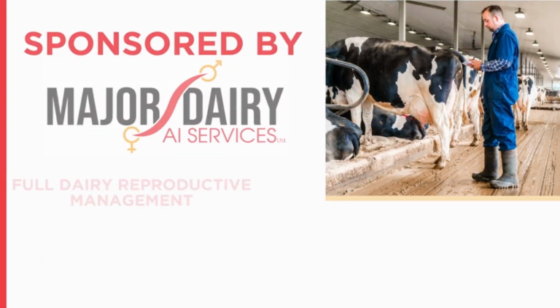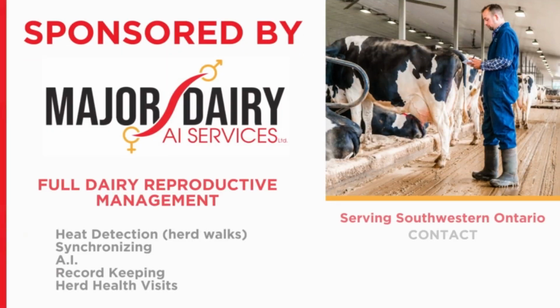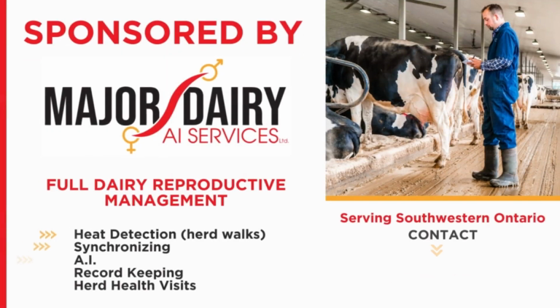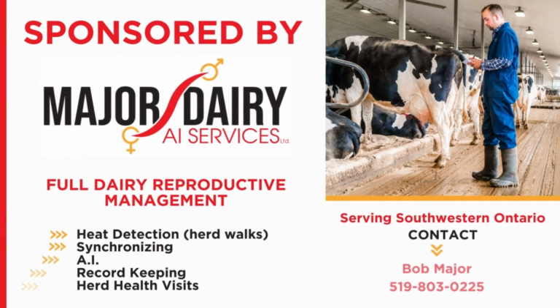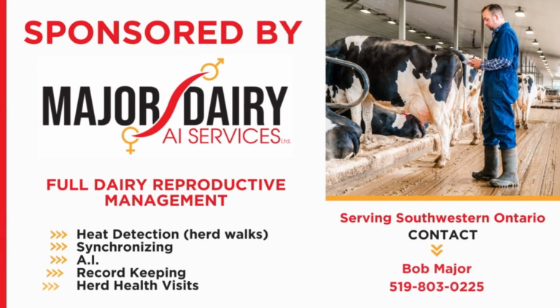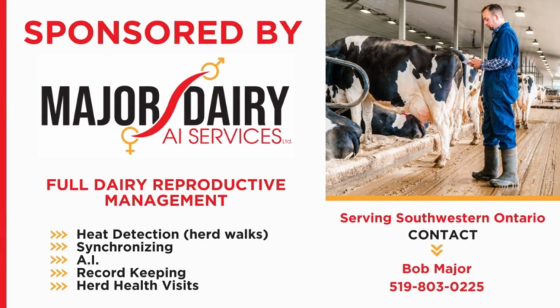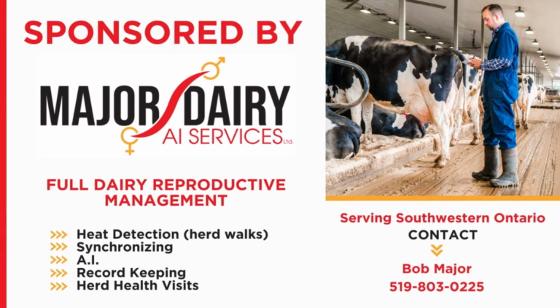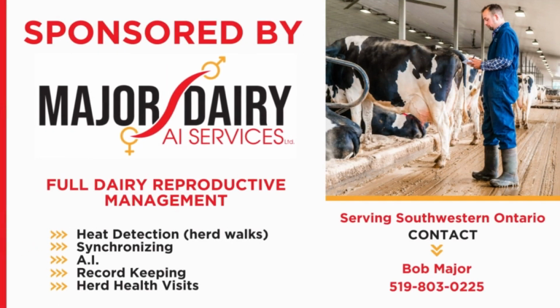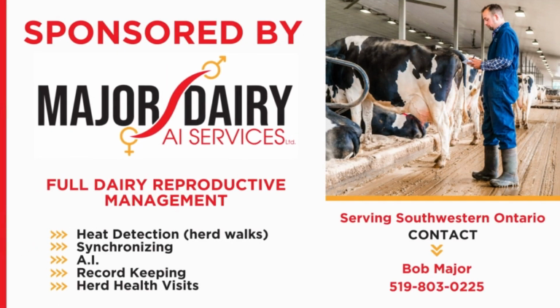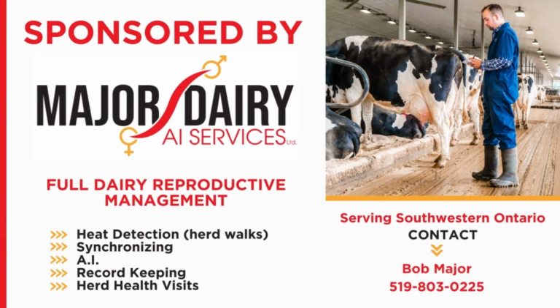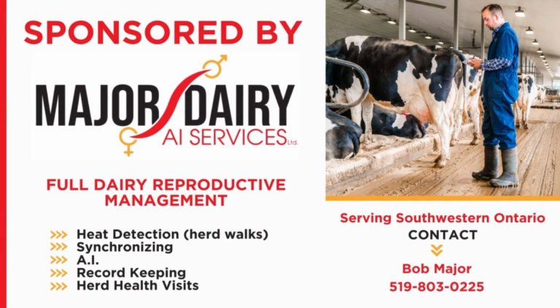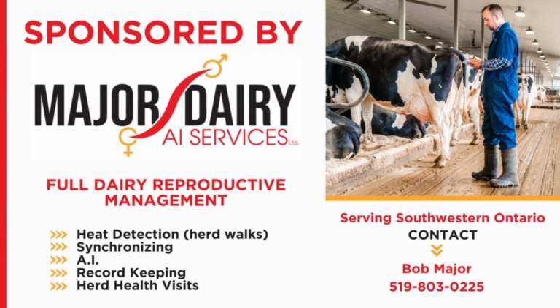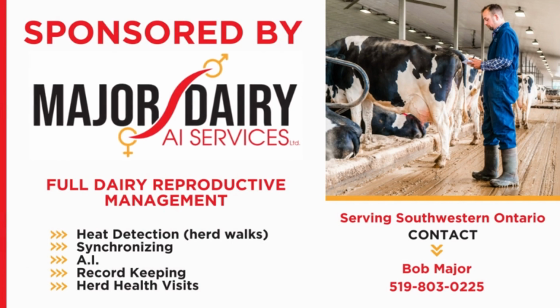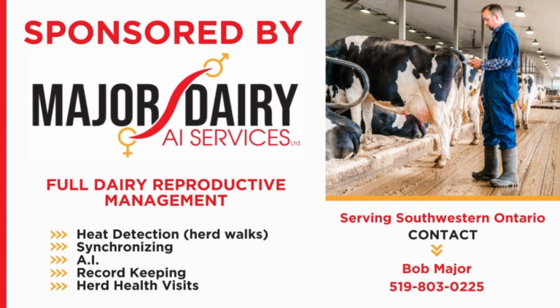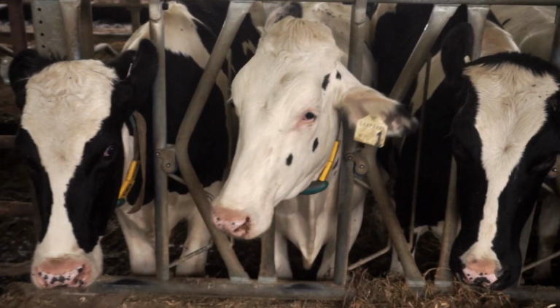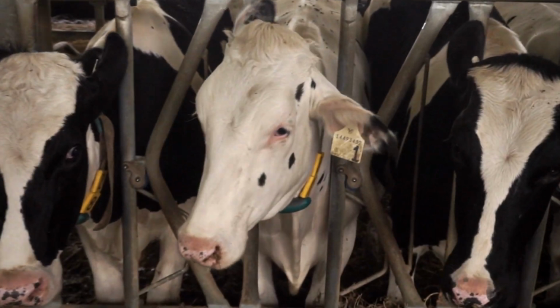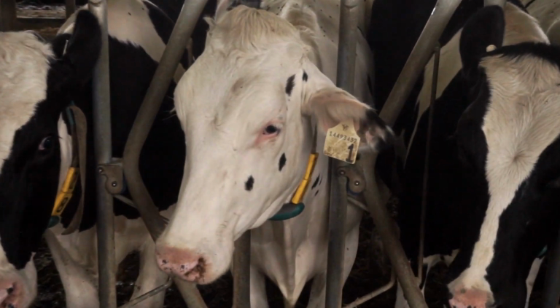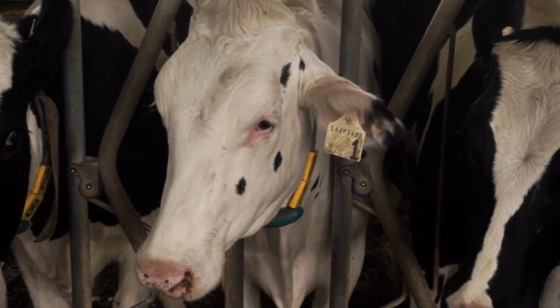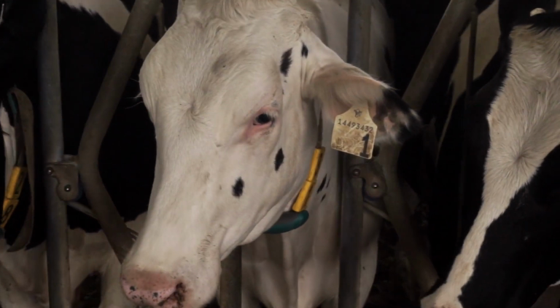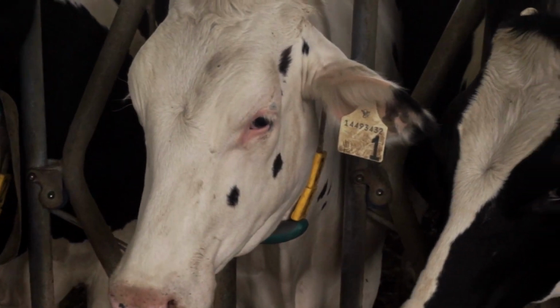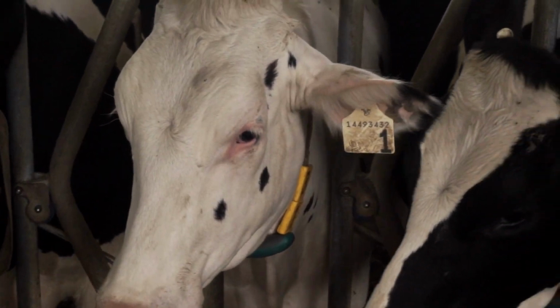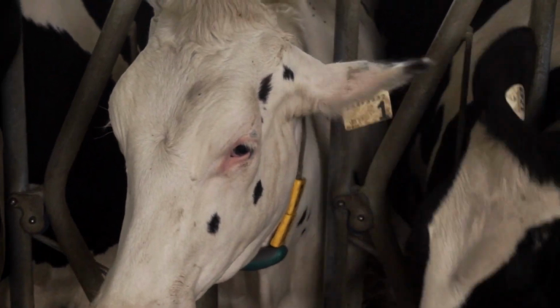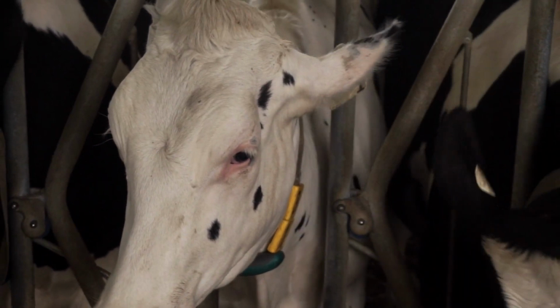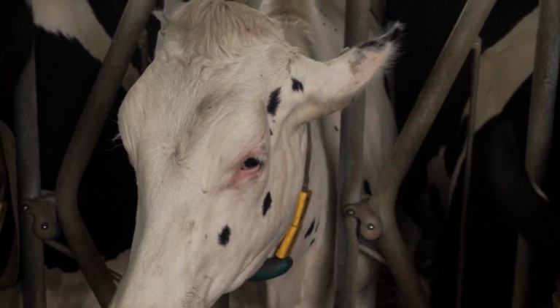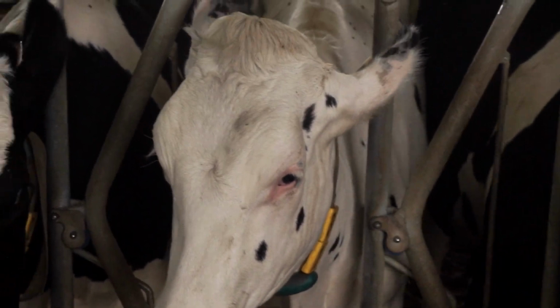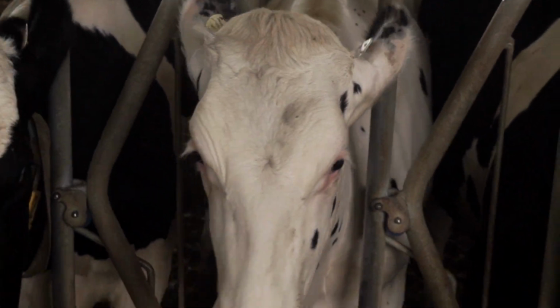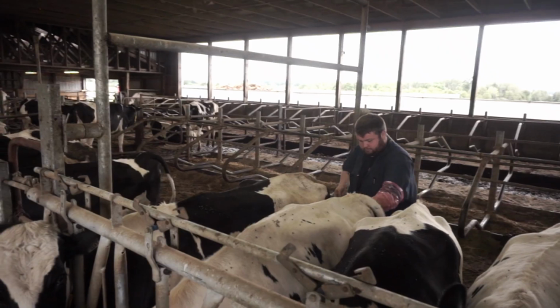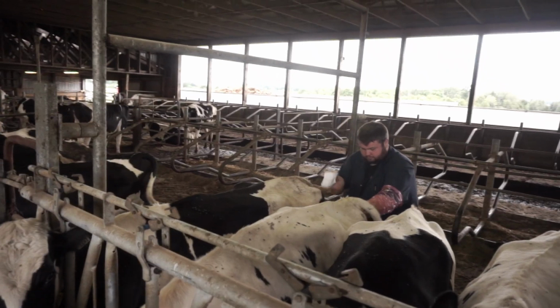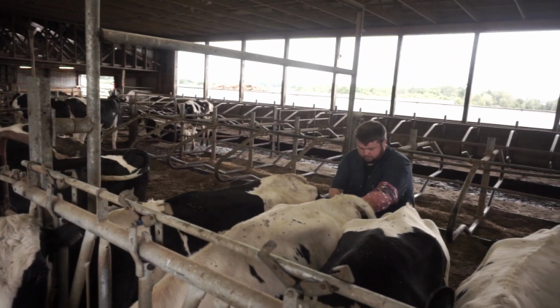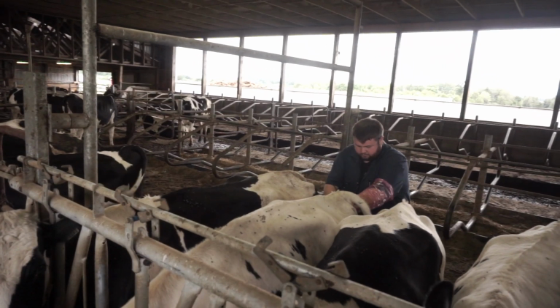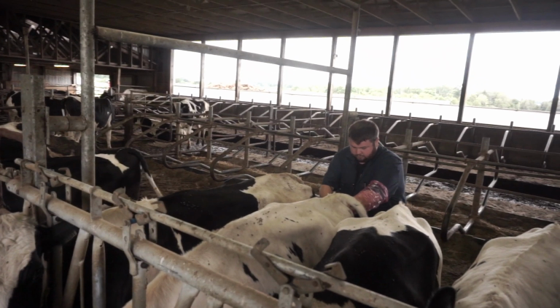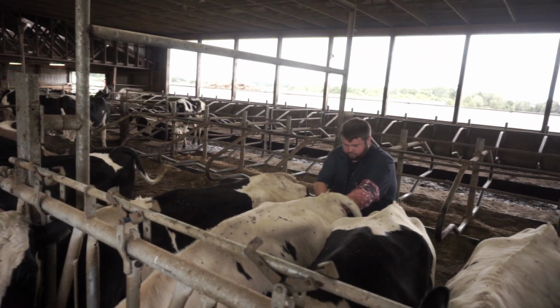This video is proudly sponsored by Major Dairy AI Services Ltd. Be sure to tune in next week to see the breeding of the first calf ever born on our farm.